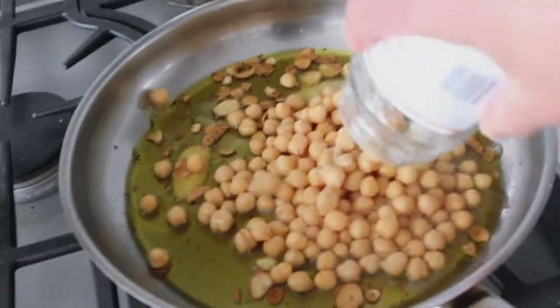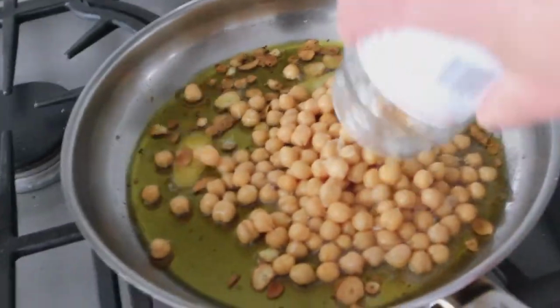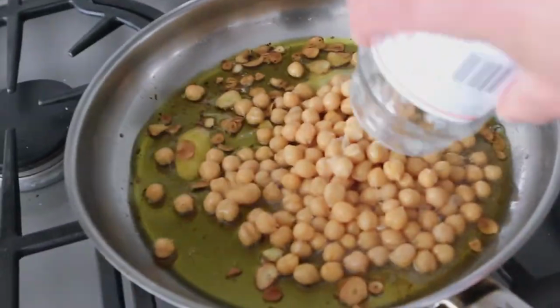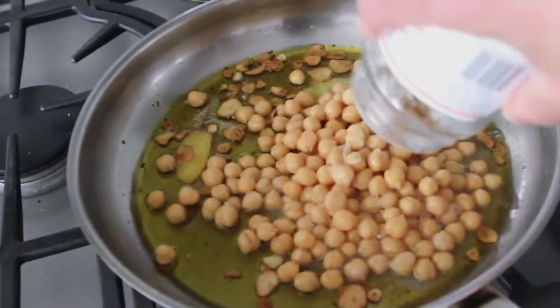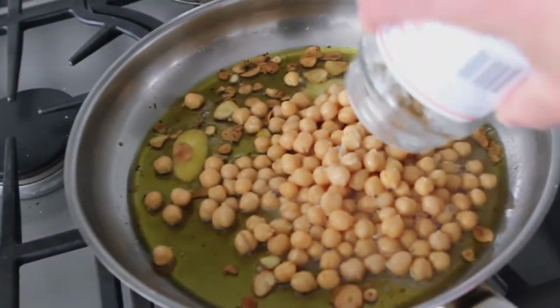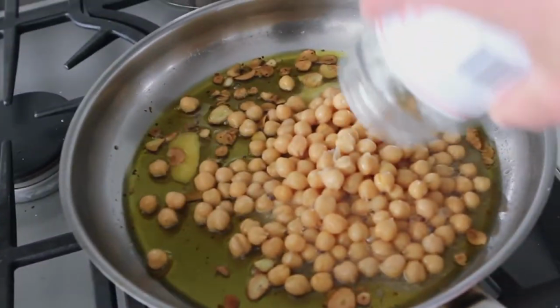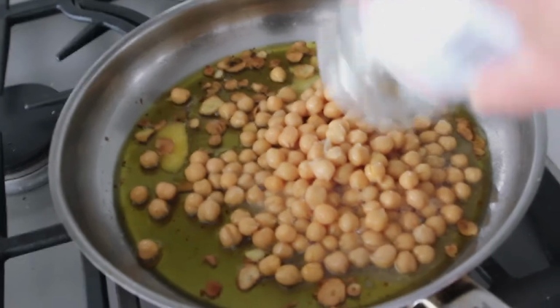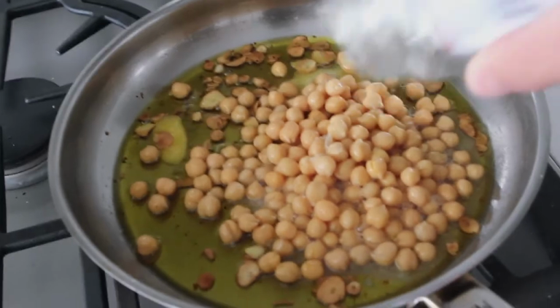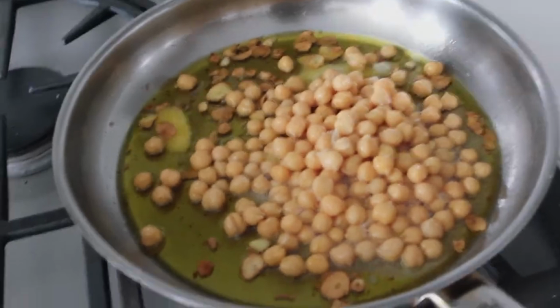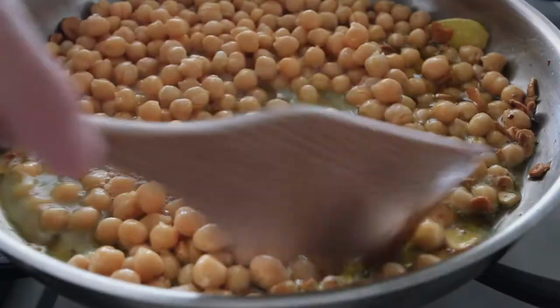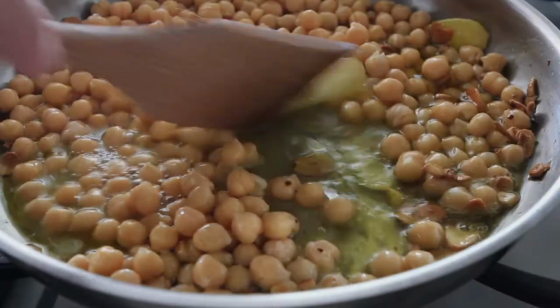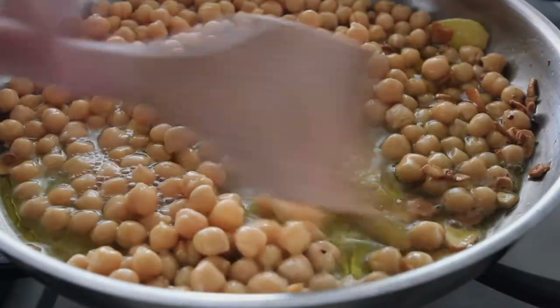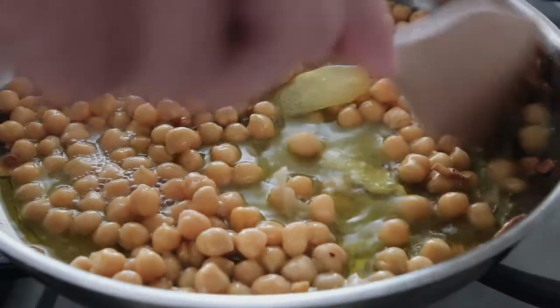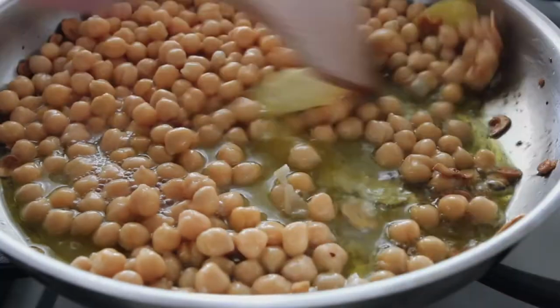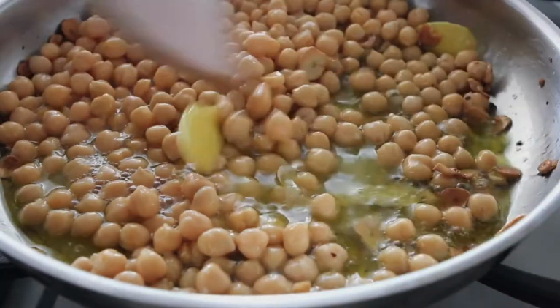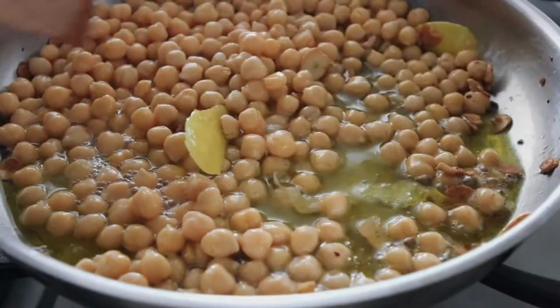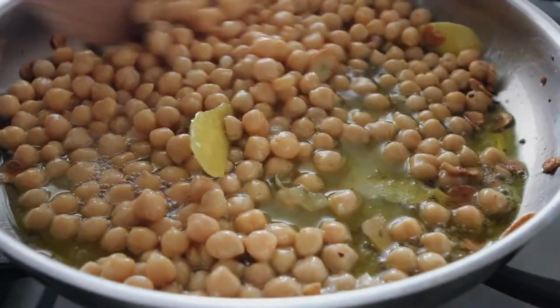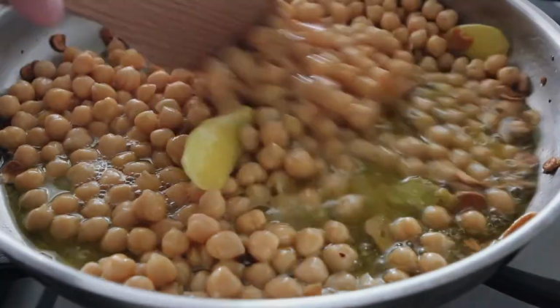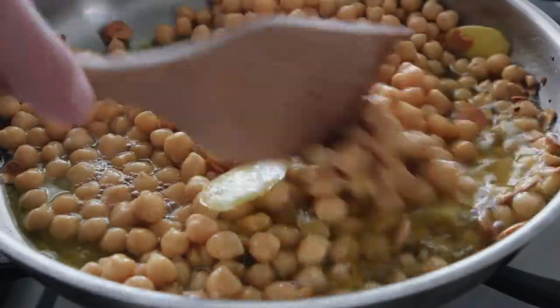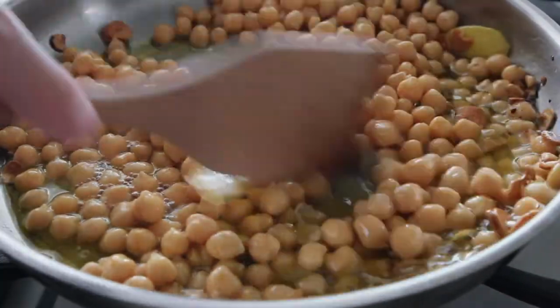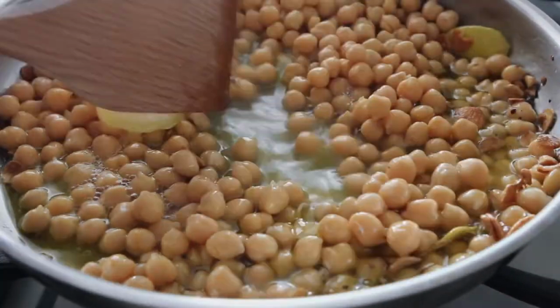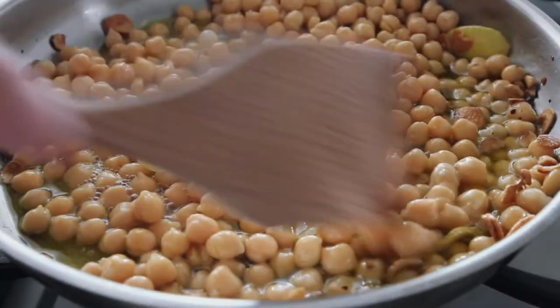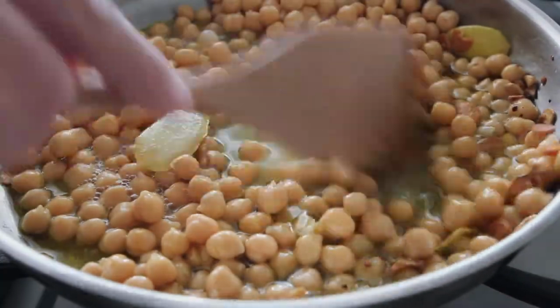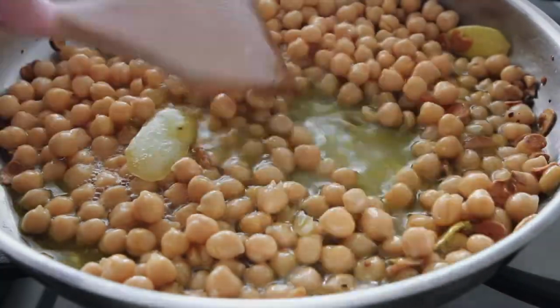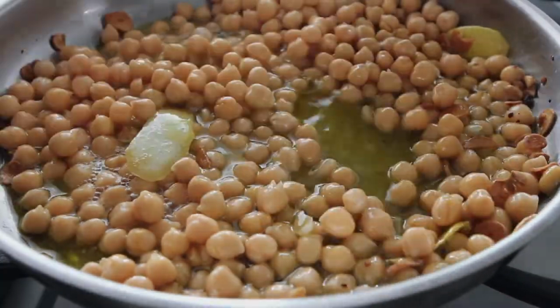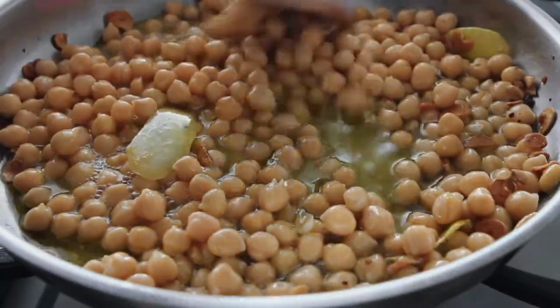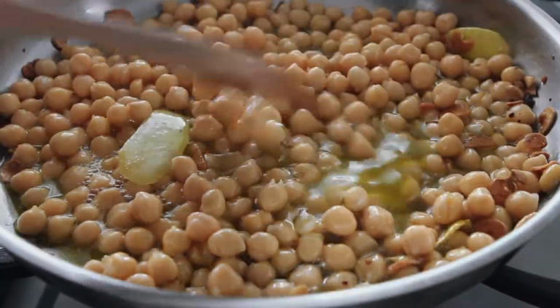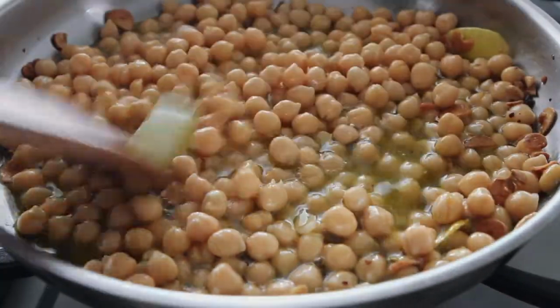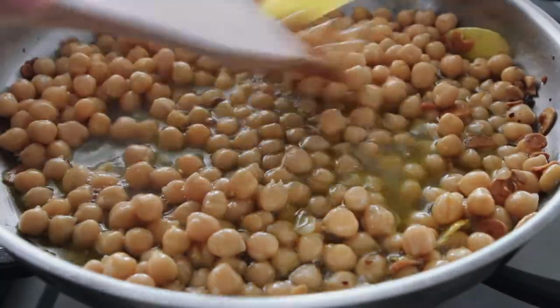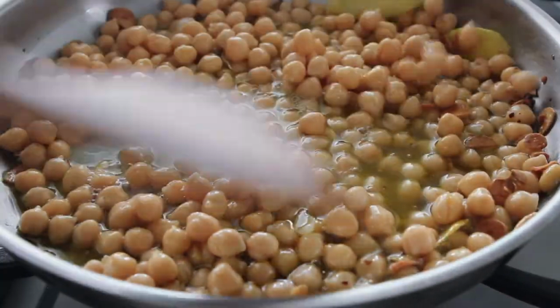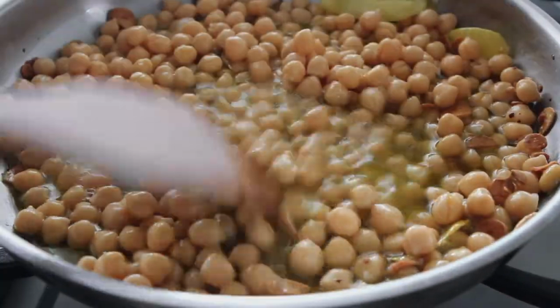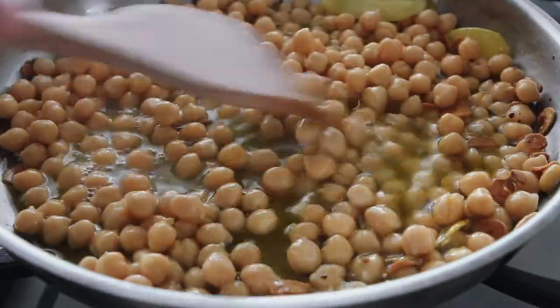In goes the chickpeas. Give that a little stir around. Now we're just going to let these simmer away for about 15 minutes.